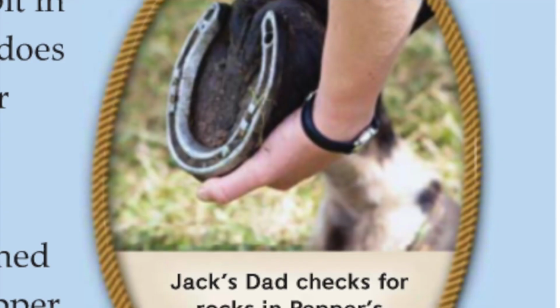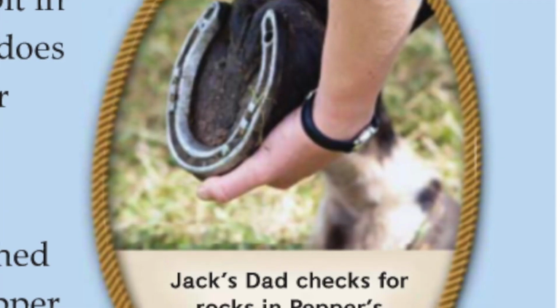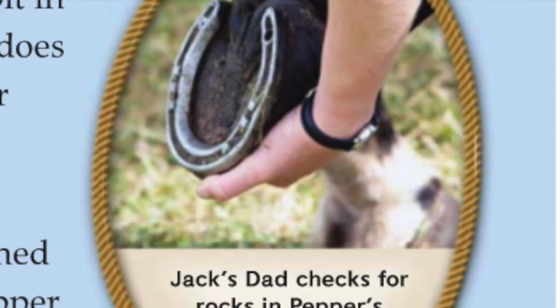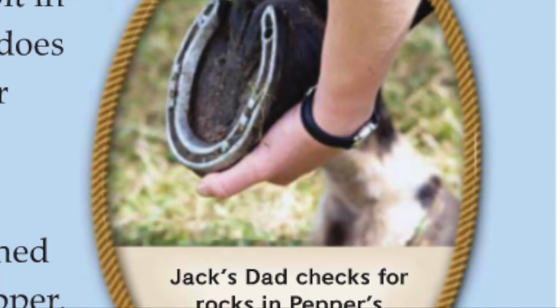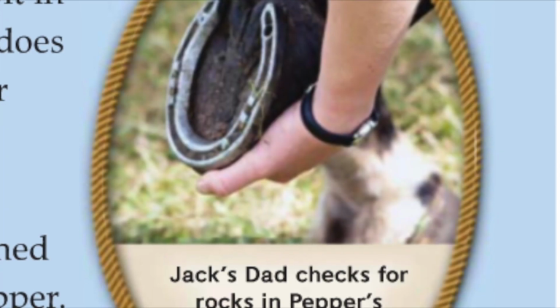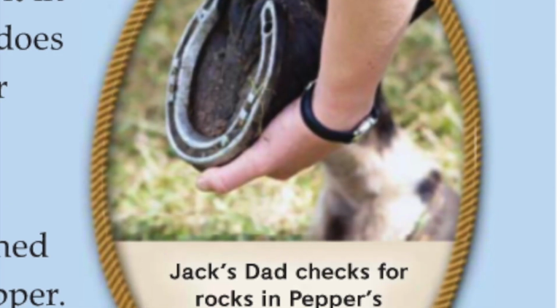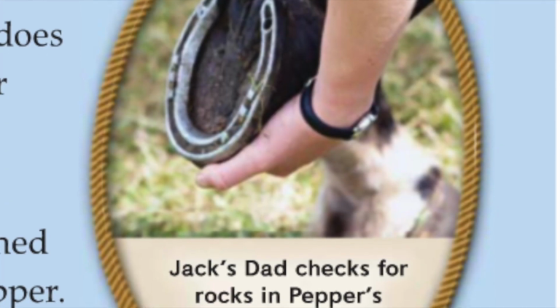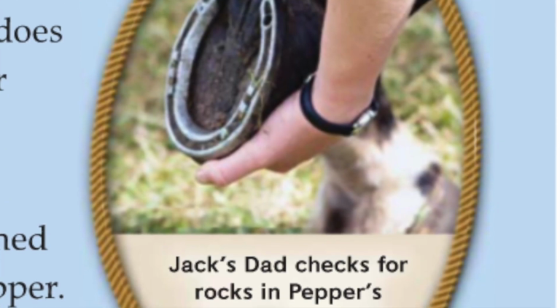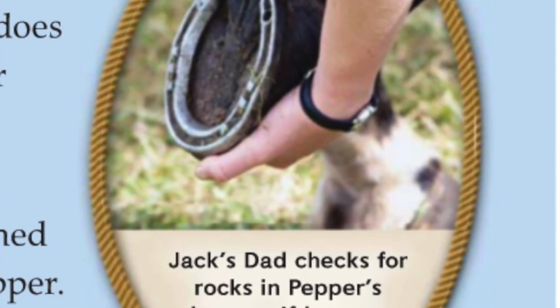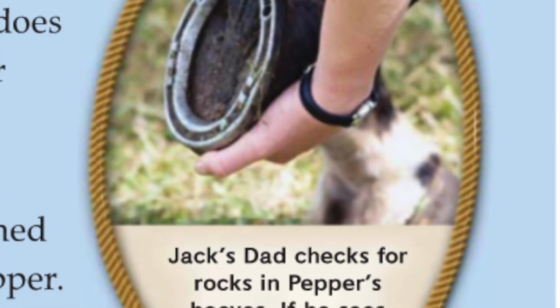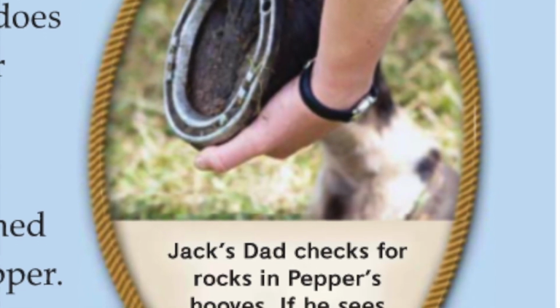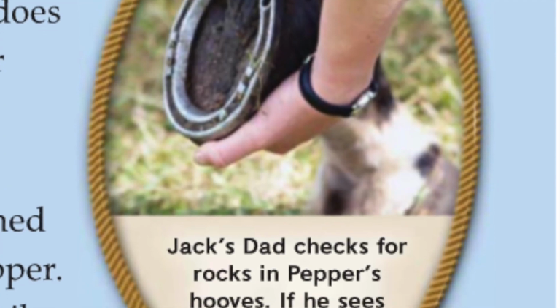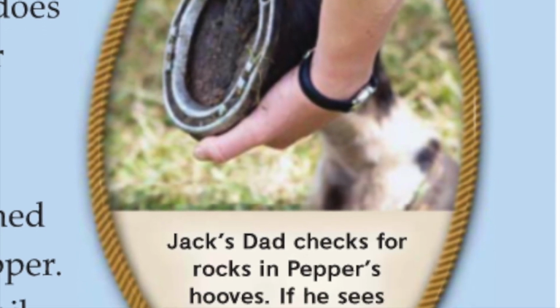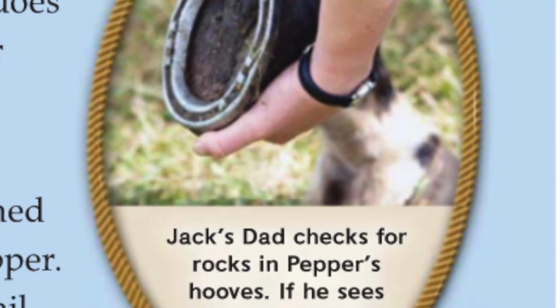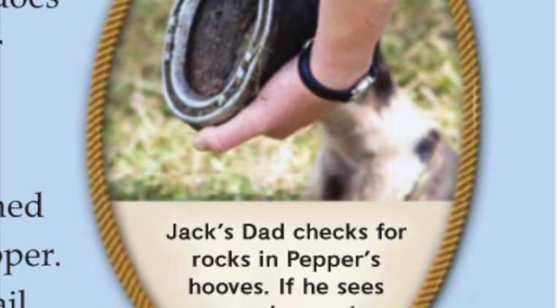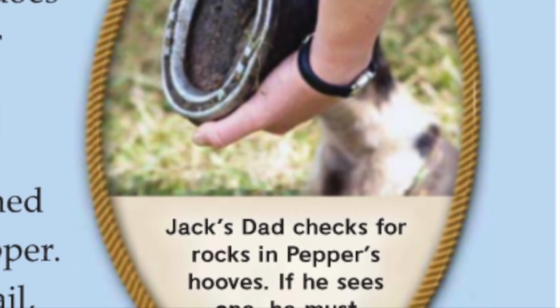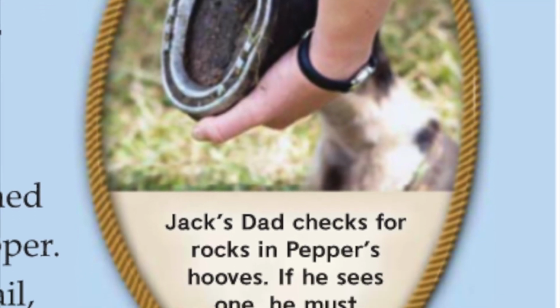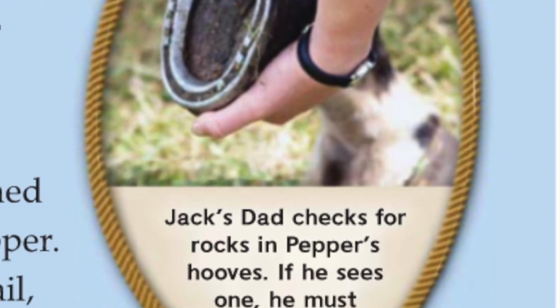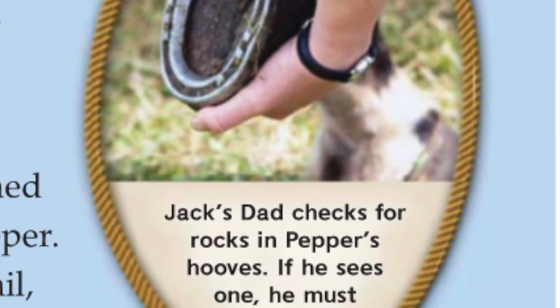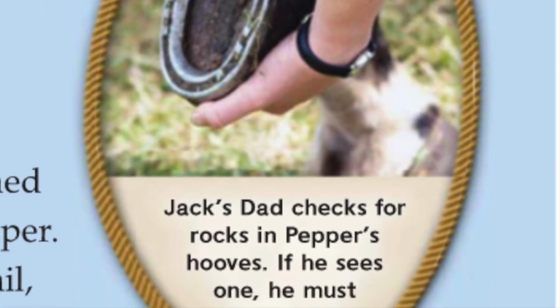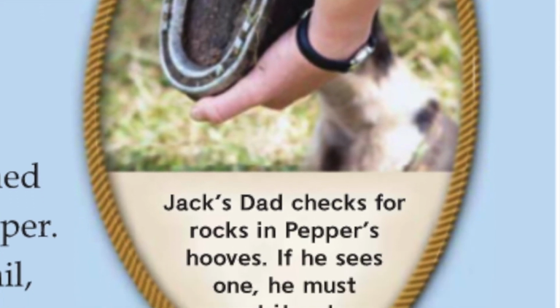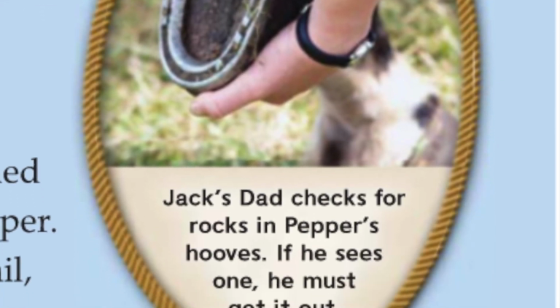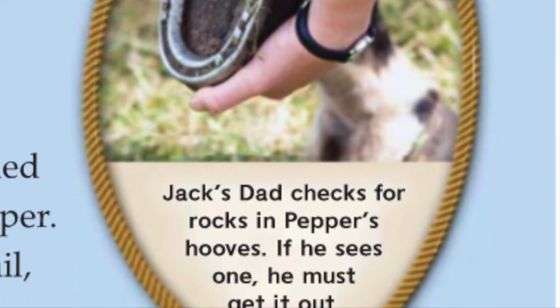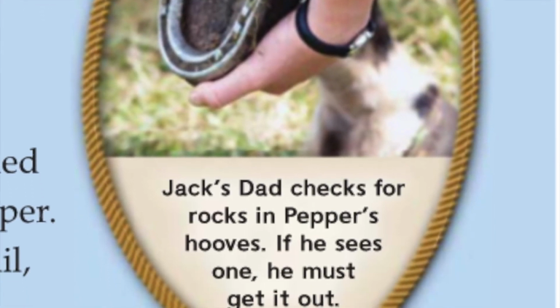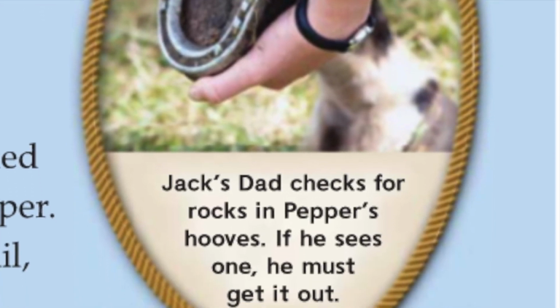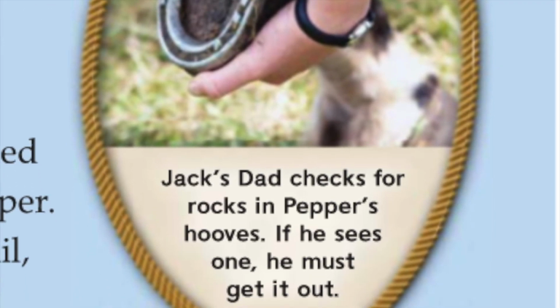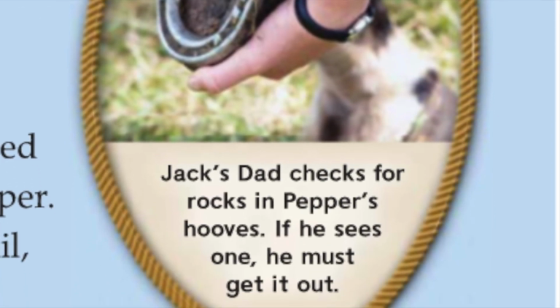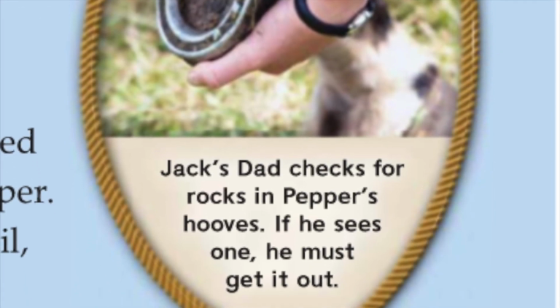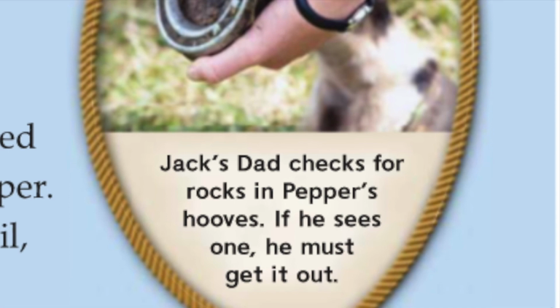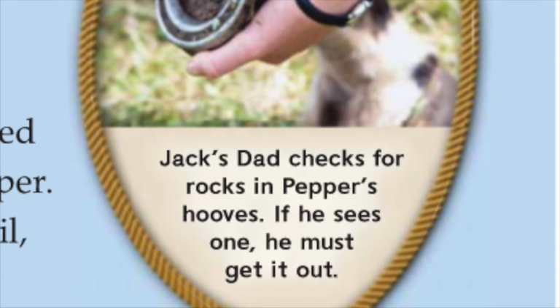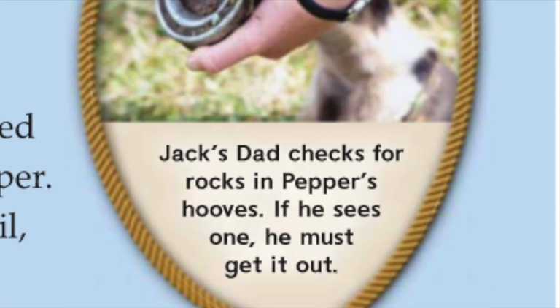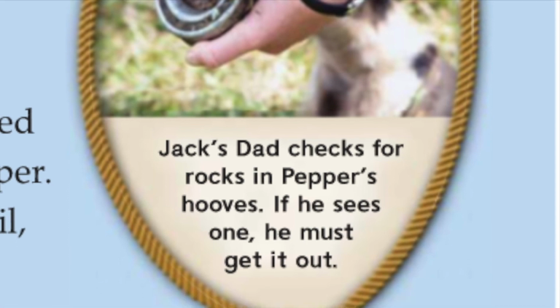Jack's dad checks for rocks in Pepper's hooves. If he sees one, he must get it out.